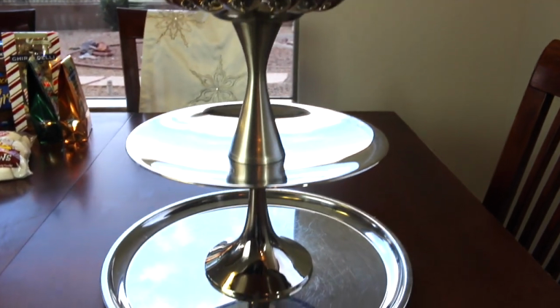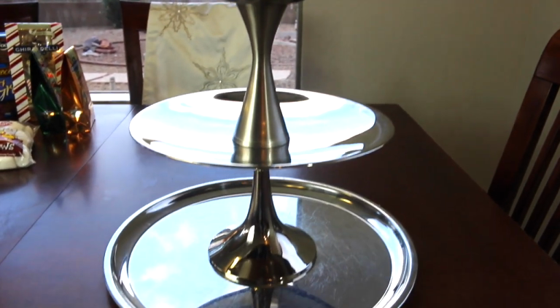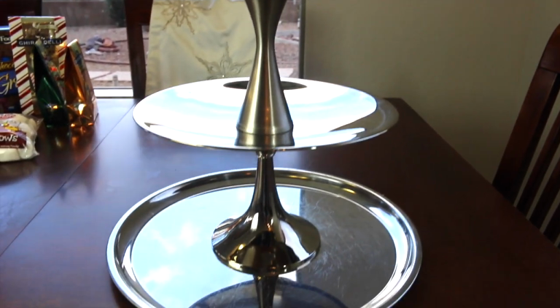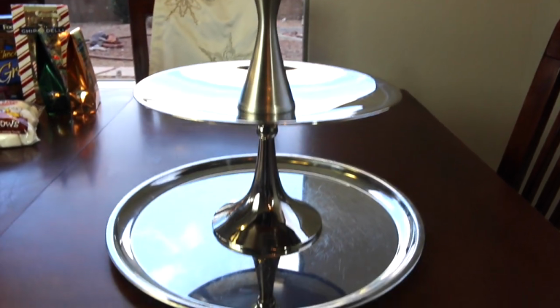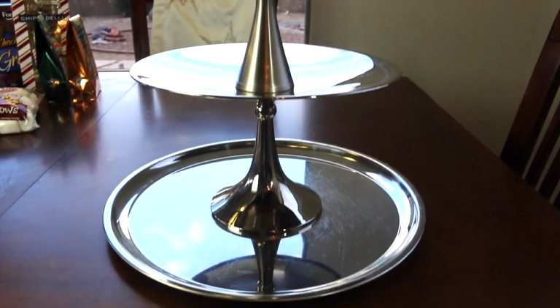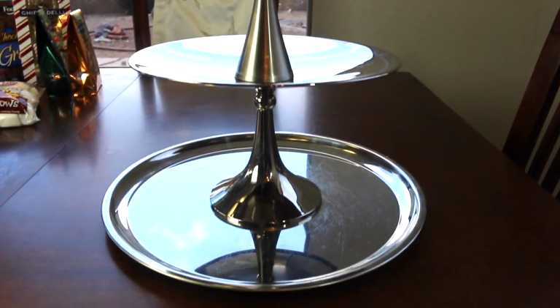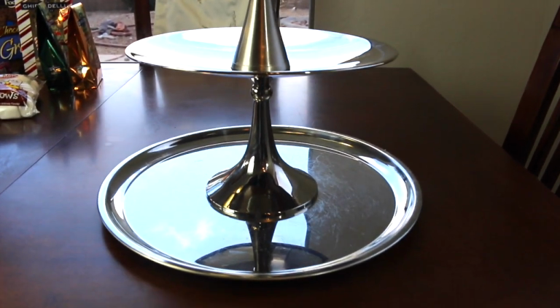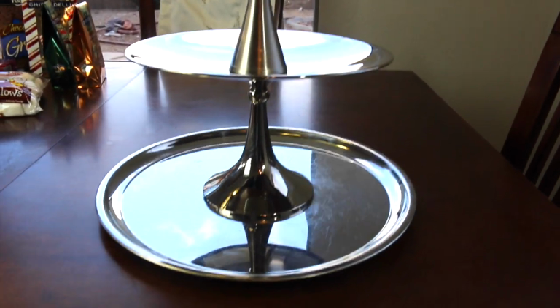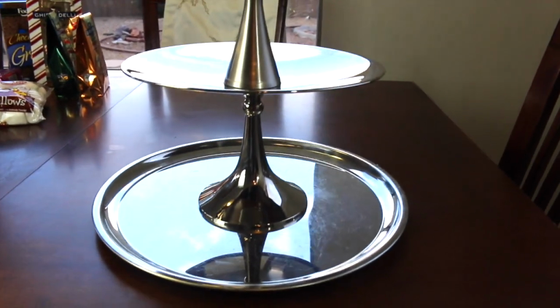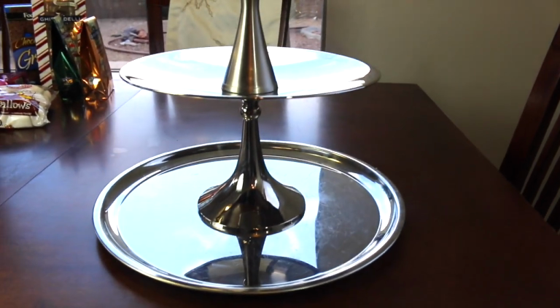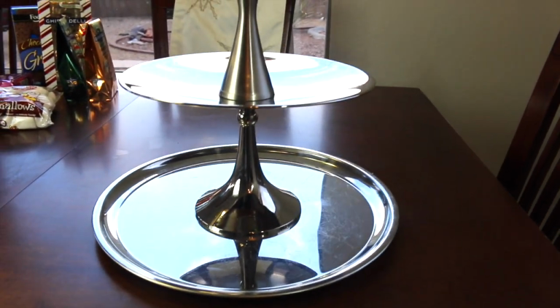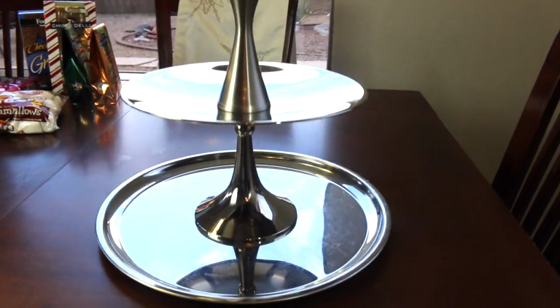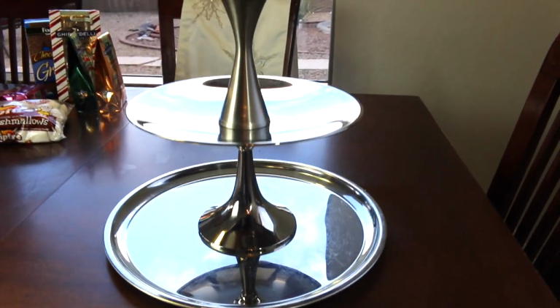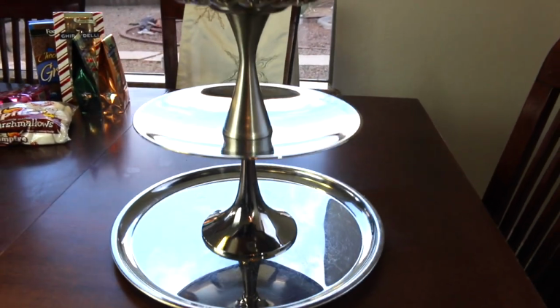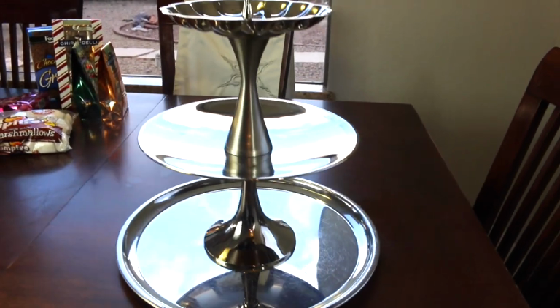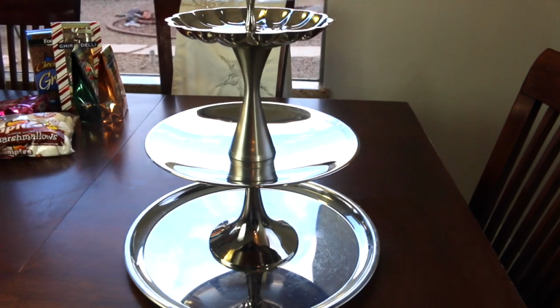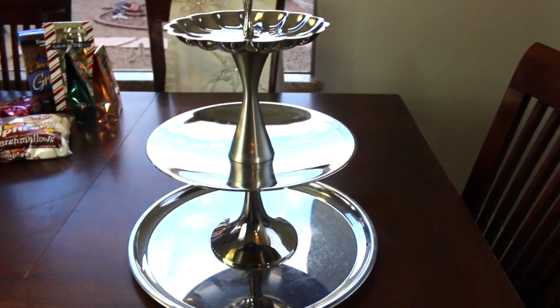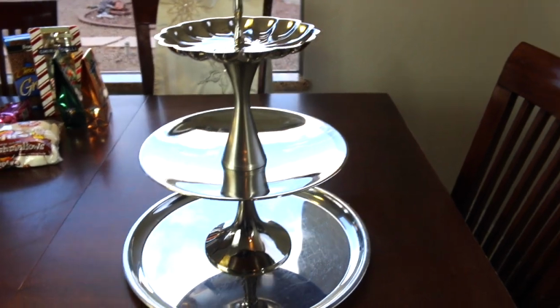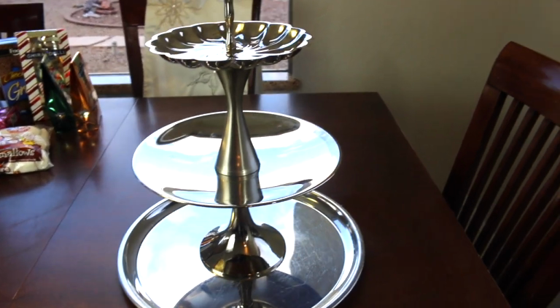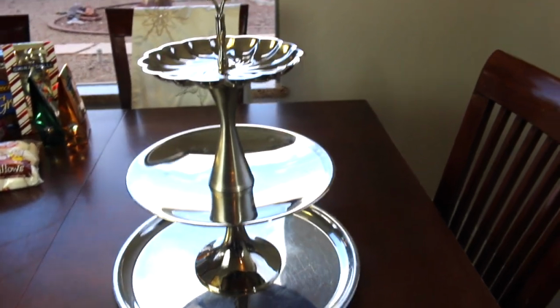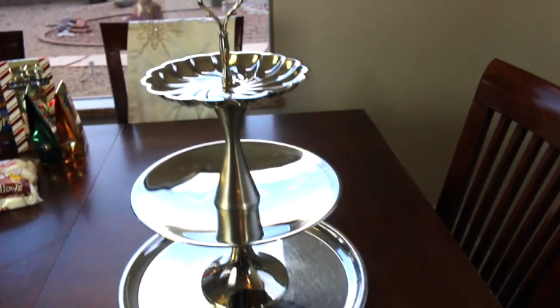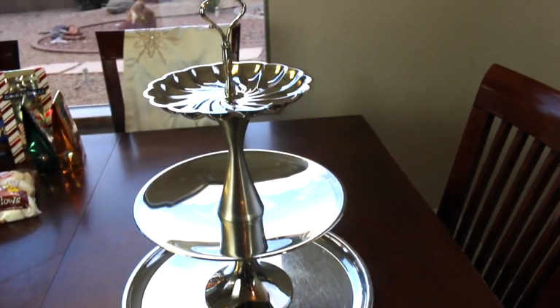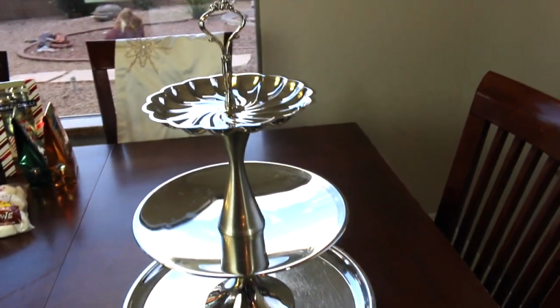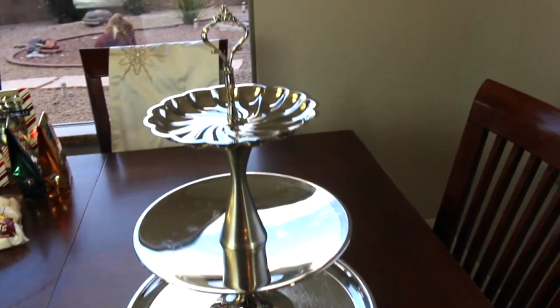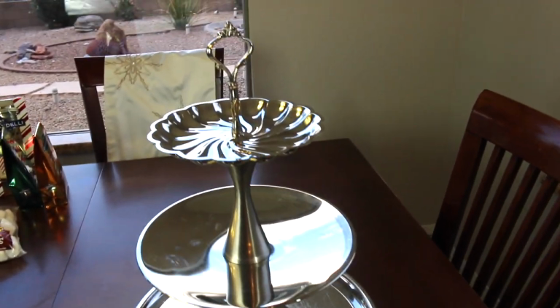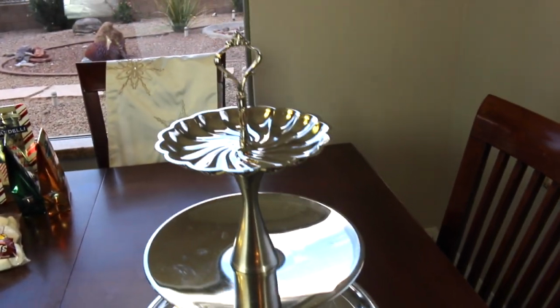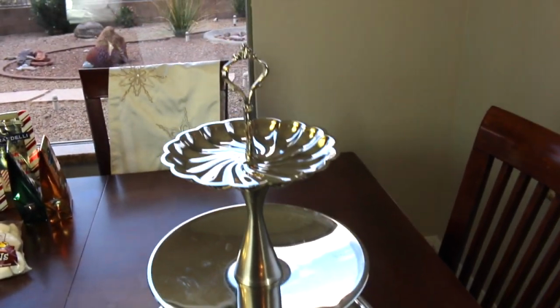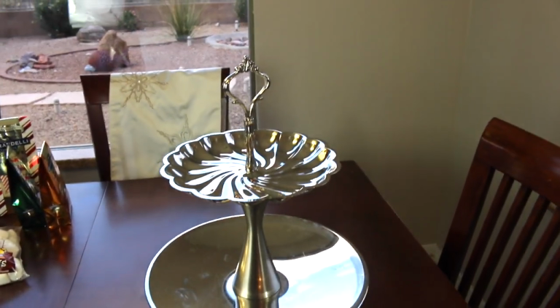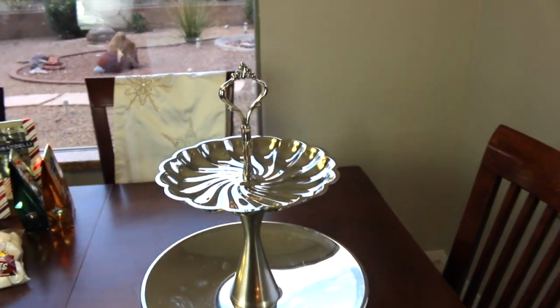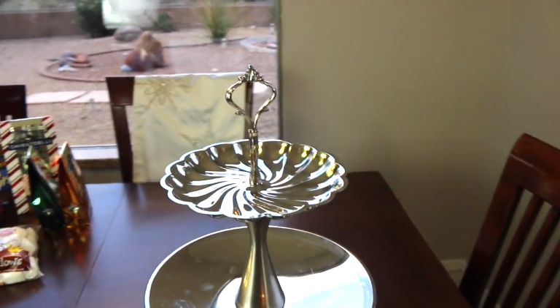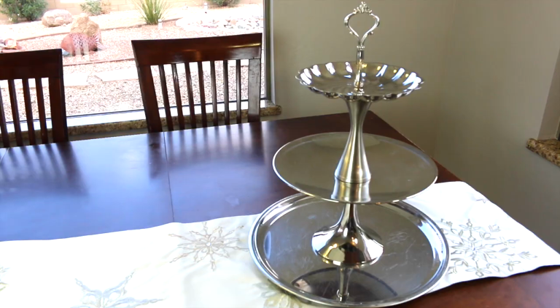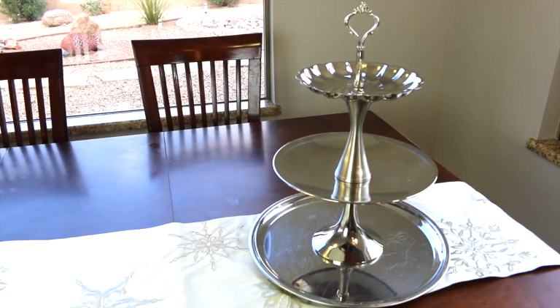This is how it turned out — all cleaned up and glued together. I absolutely love it; it turned out perfectly, and I'm excited to put some stuff on it to make a mini s'mores bar.